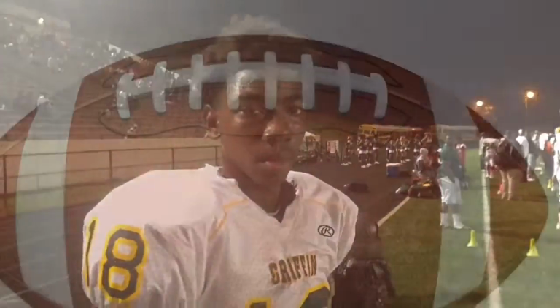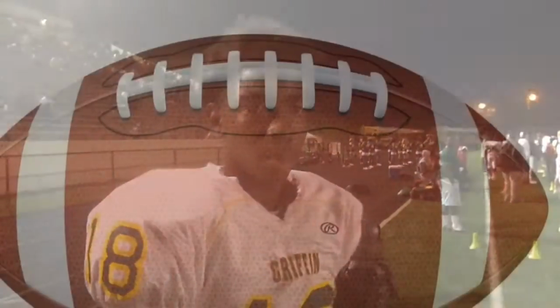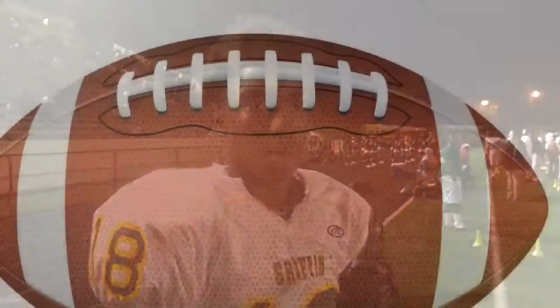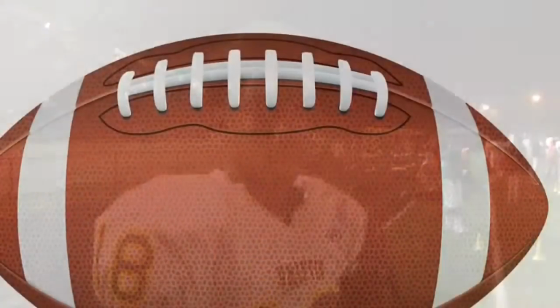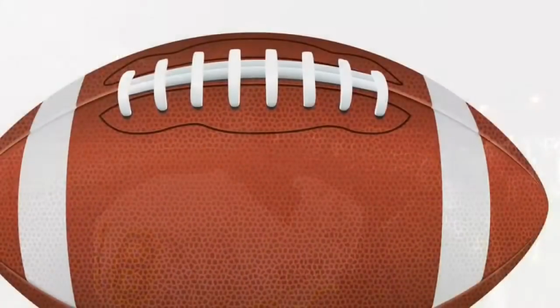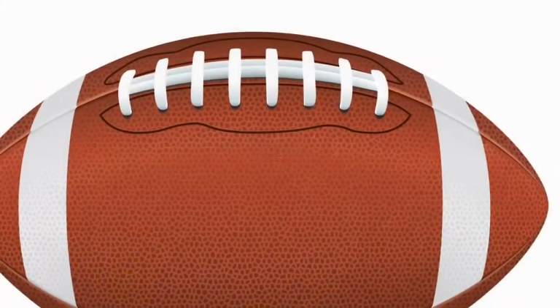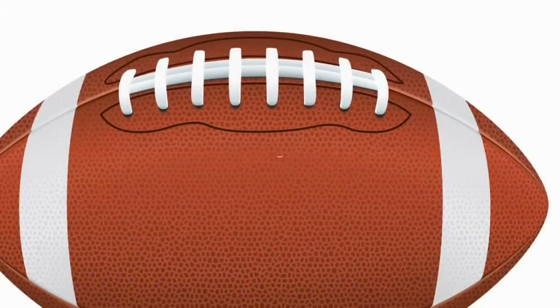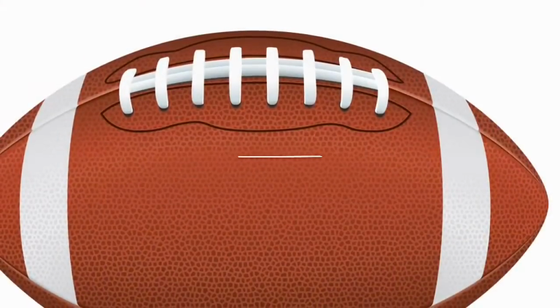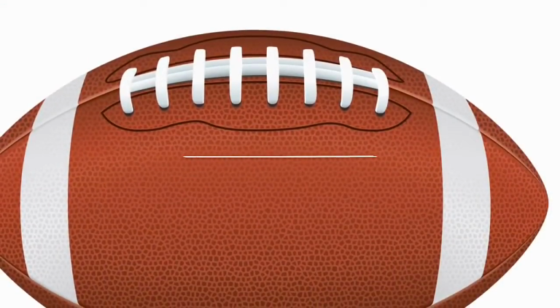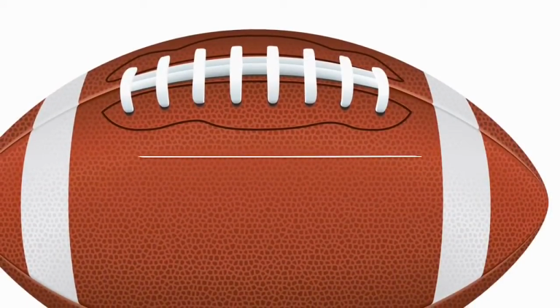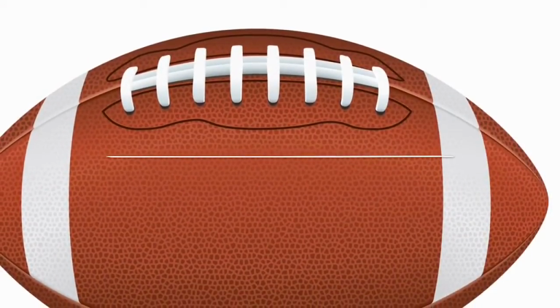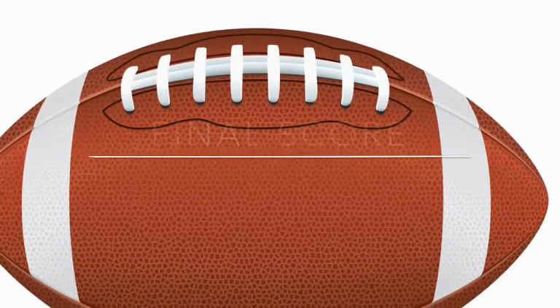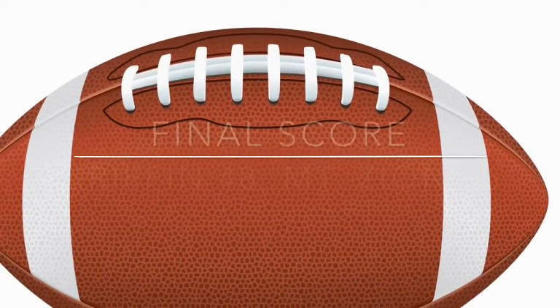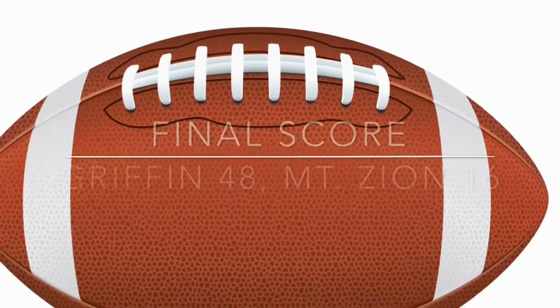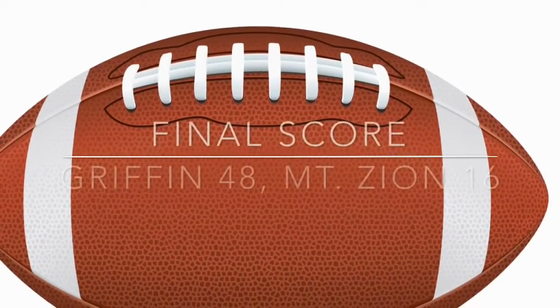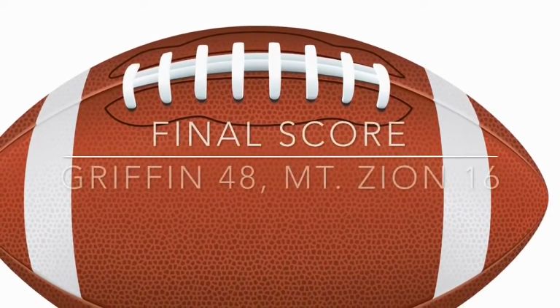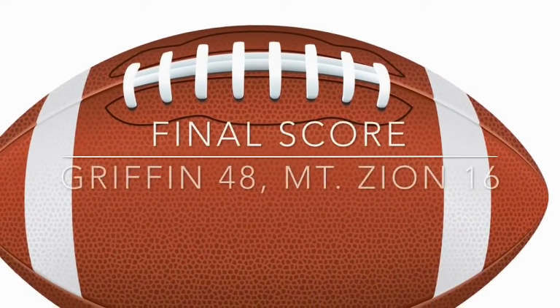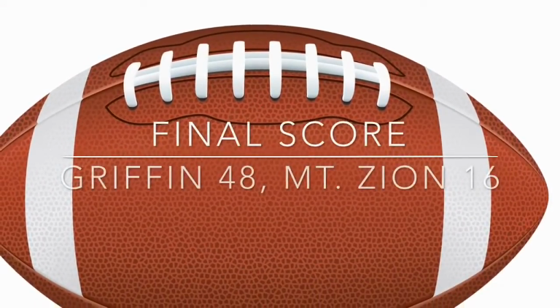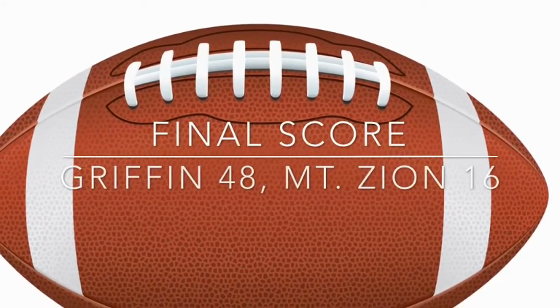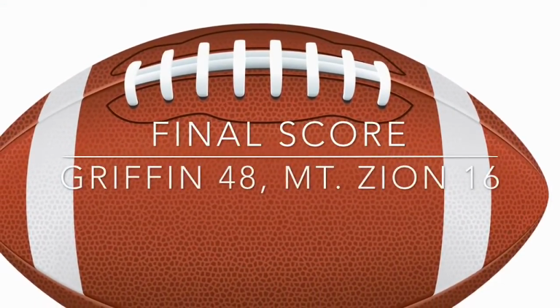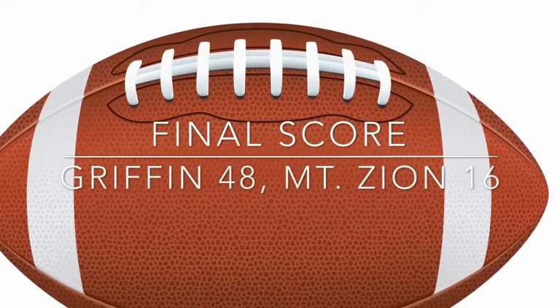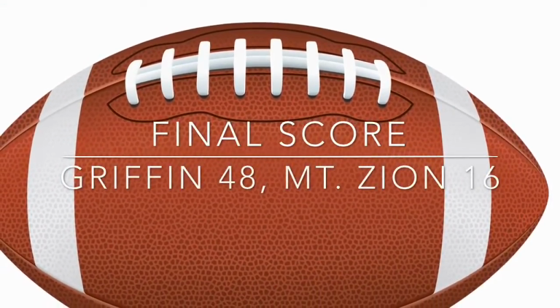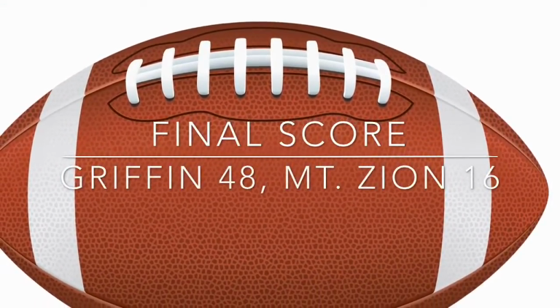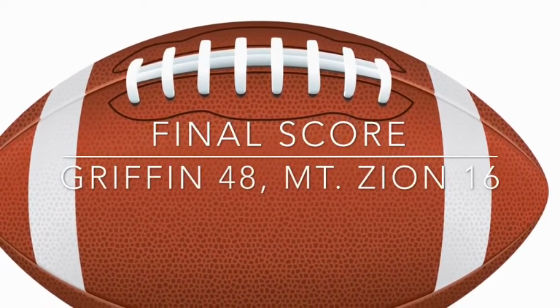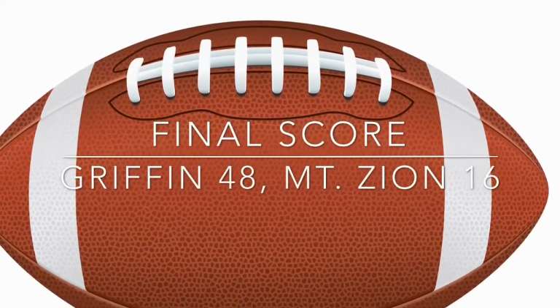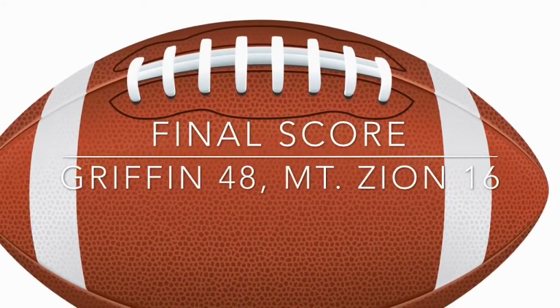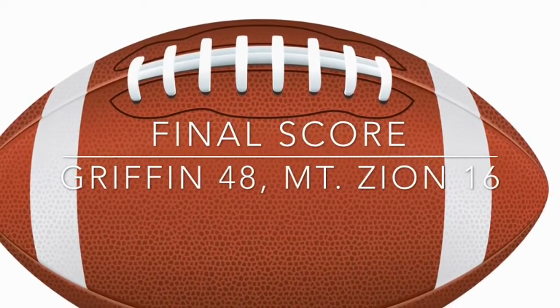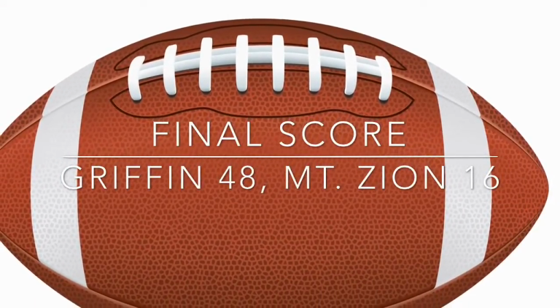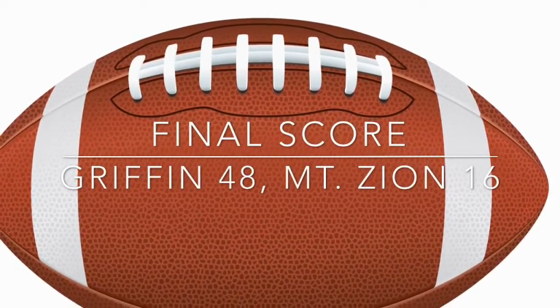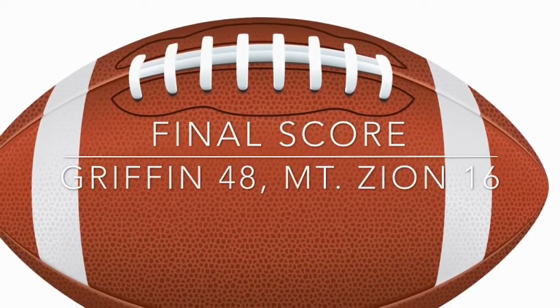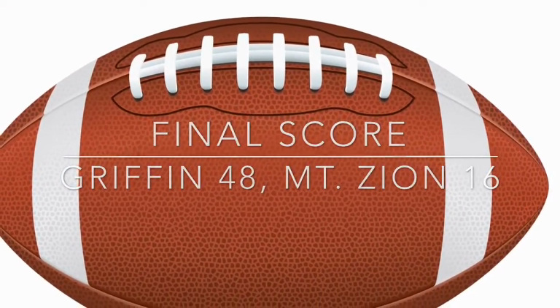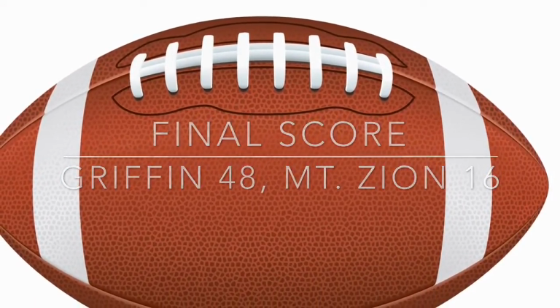At field level, John Sullivan, GDN Sports.